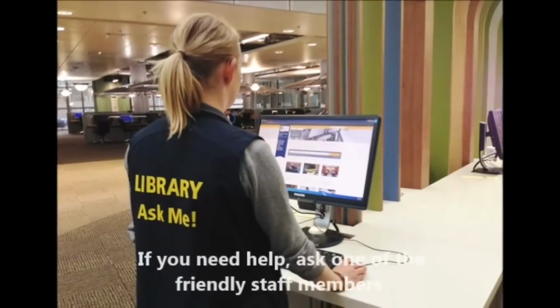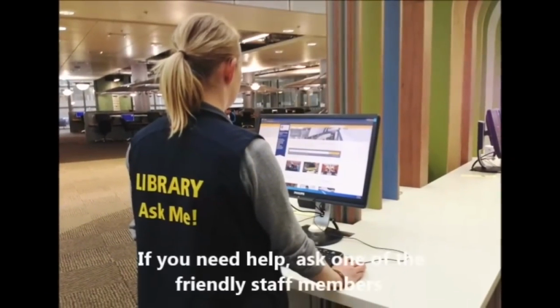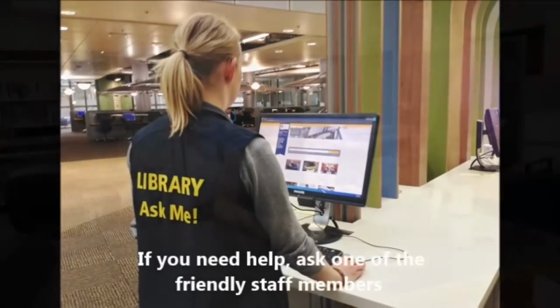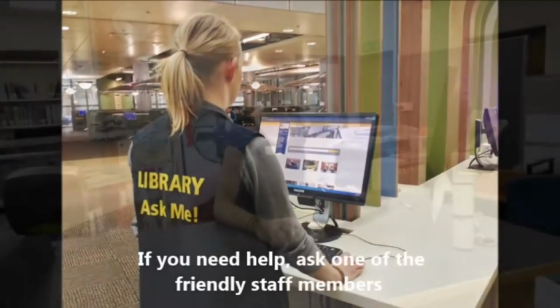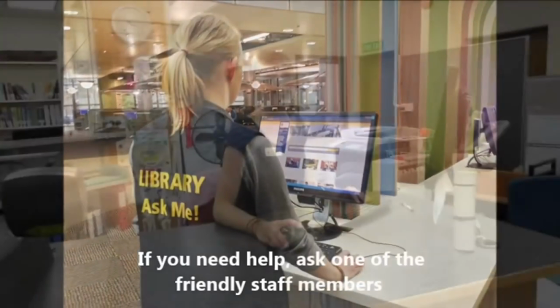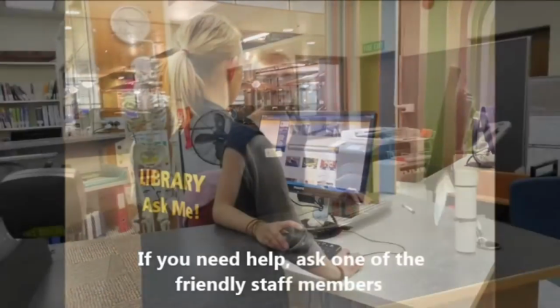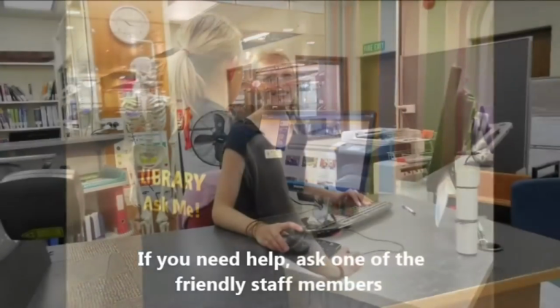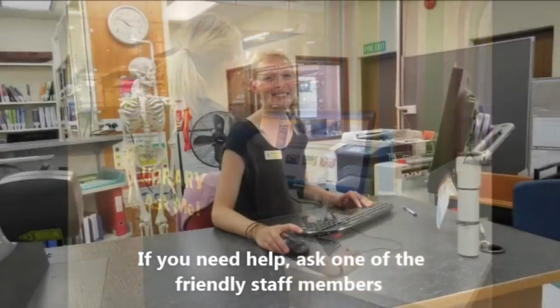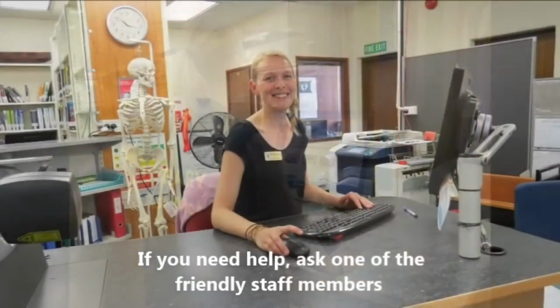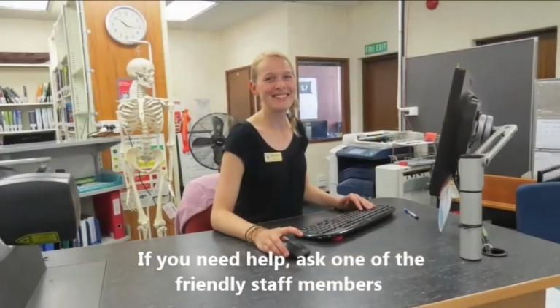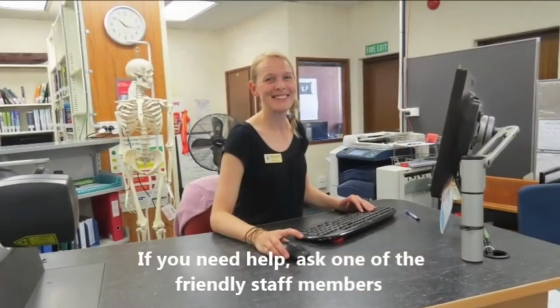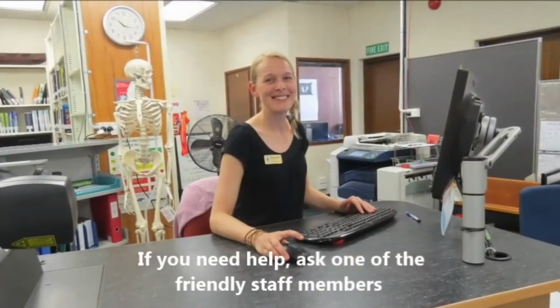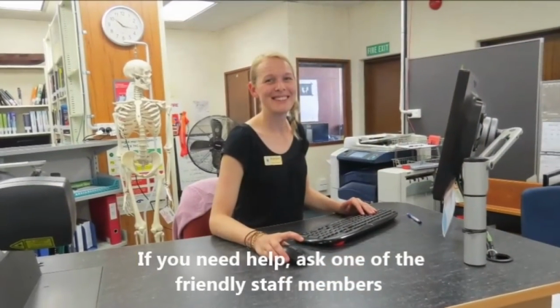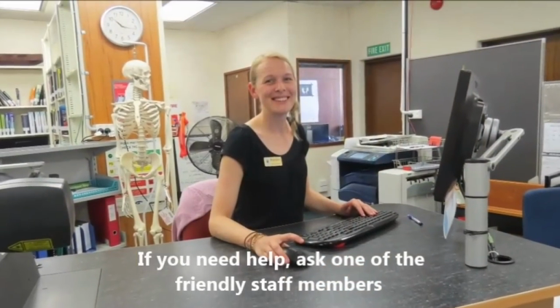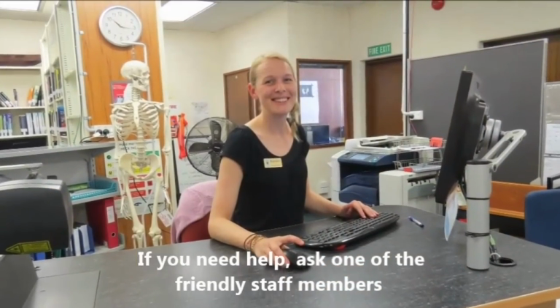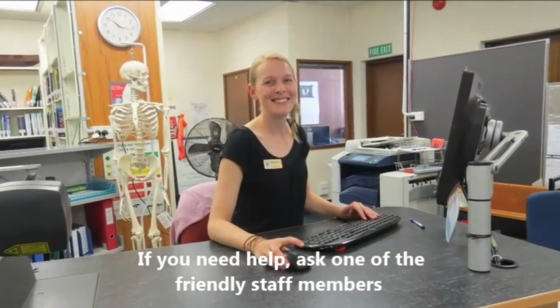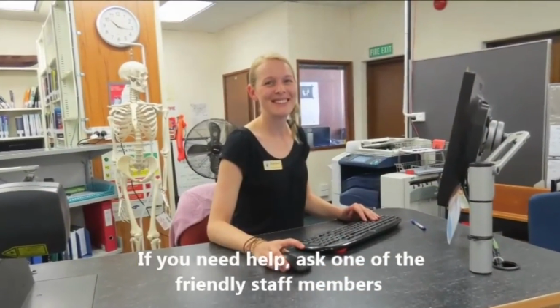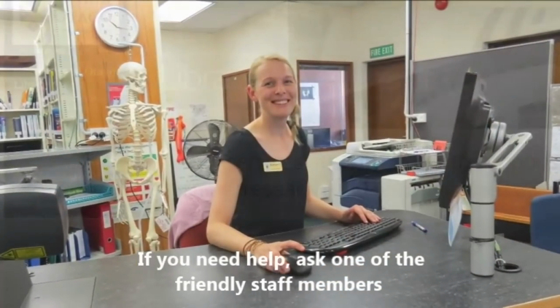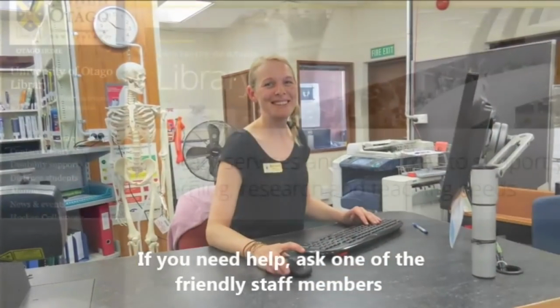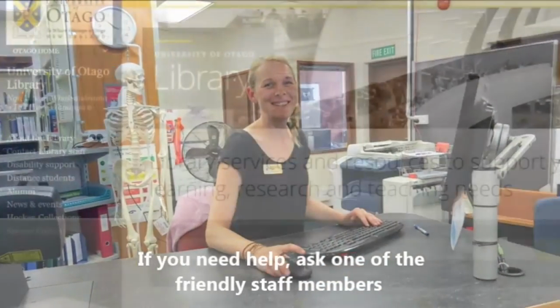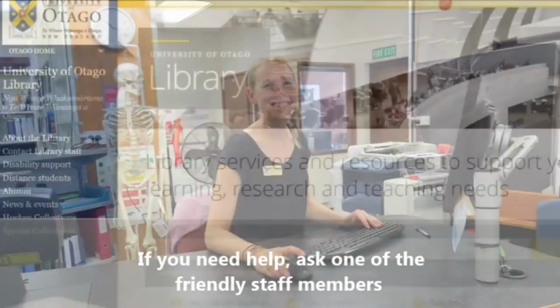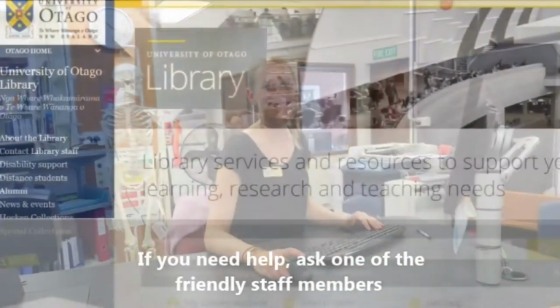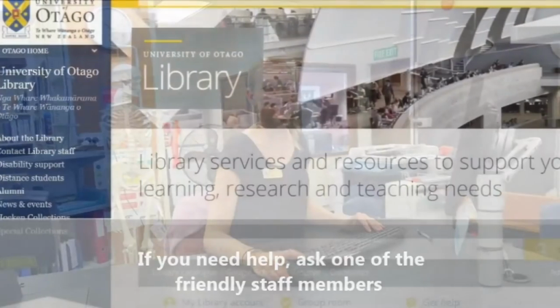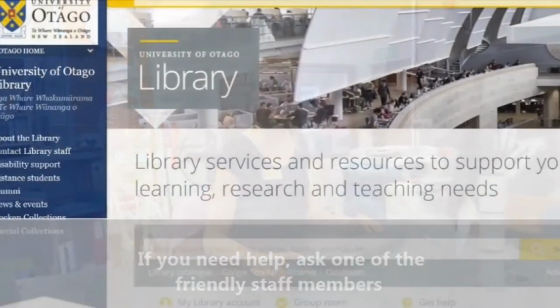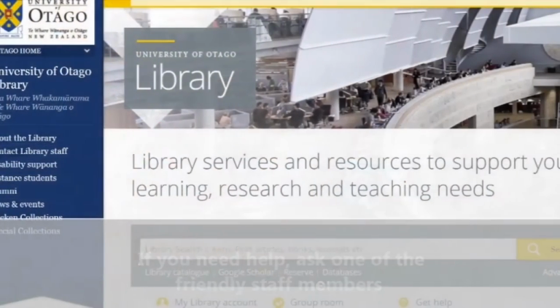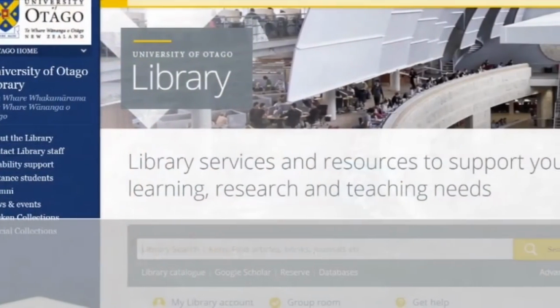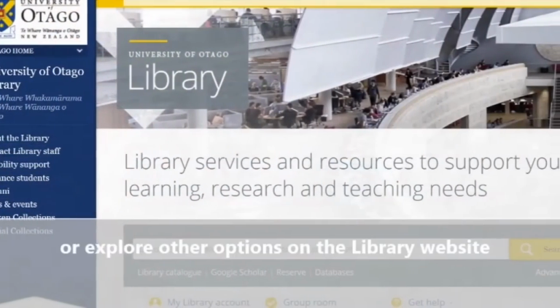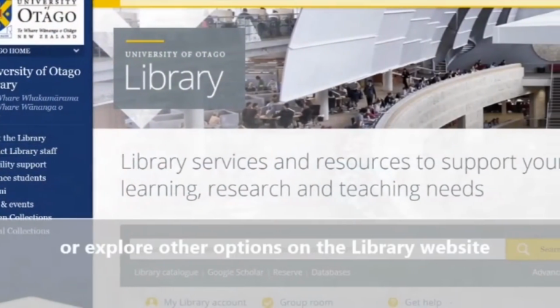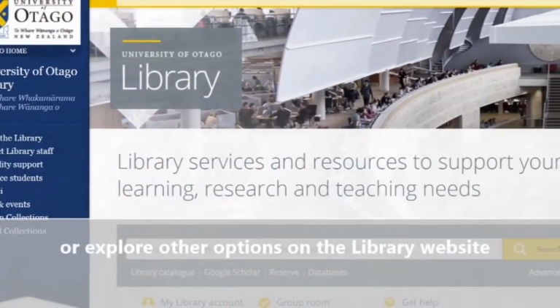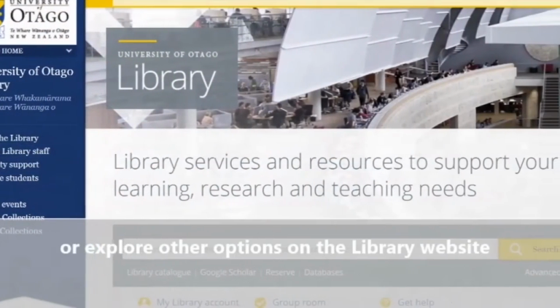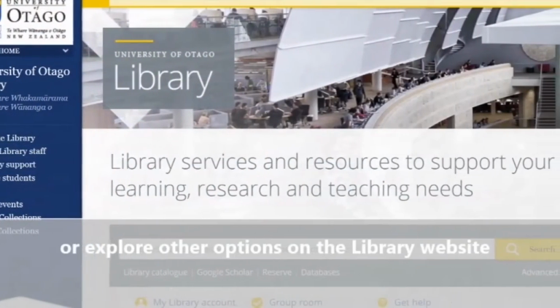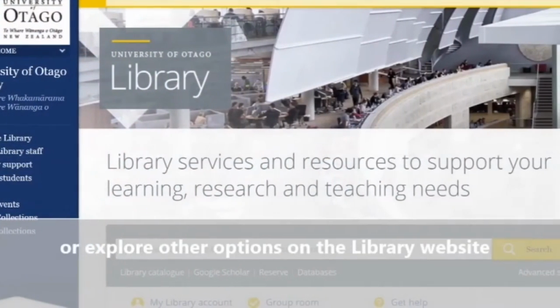If you need help, ask one of the friendly staff members or explore other help options on the library homepage.